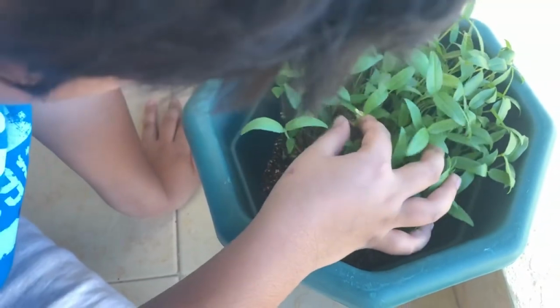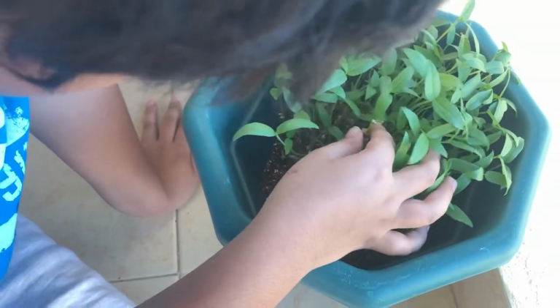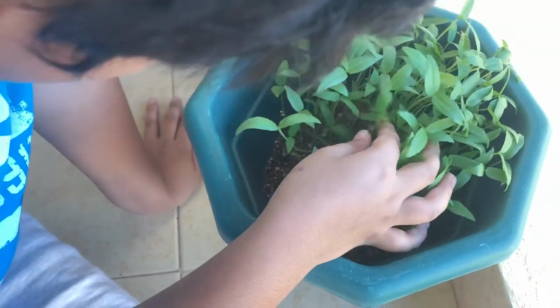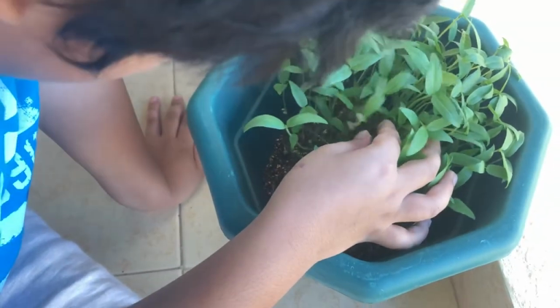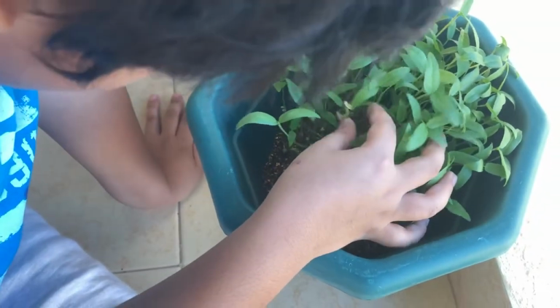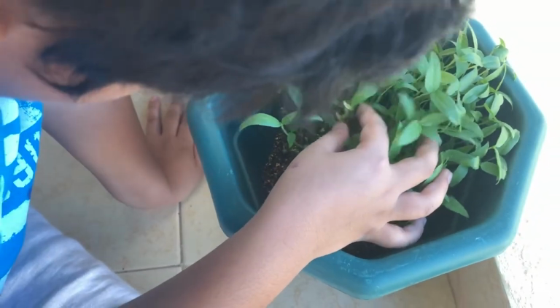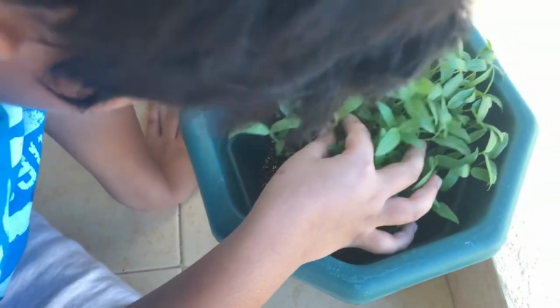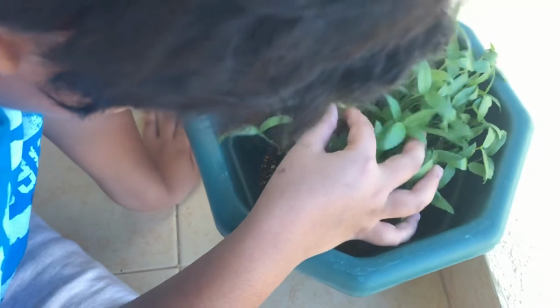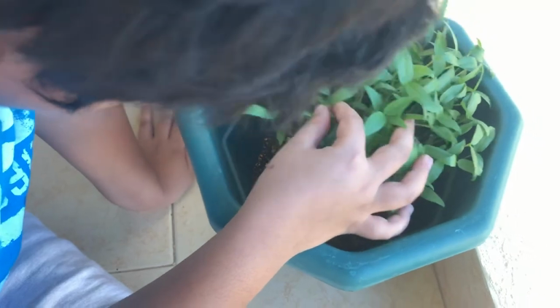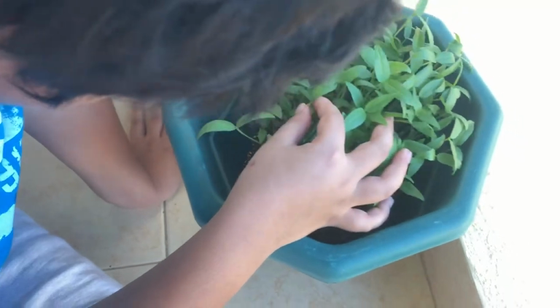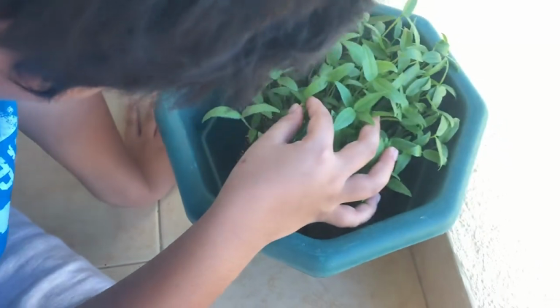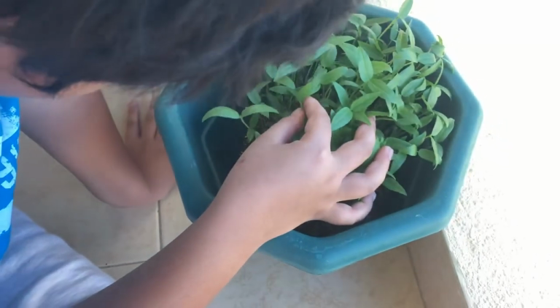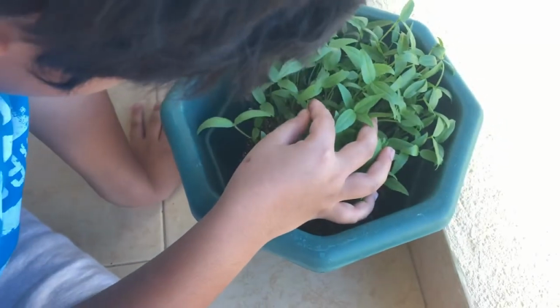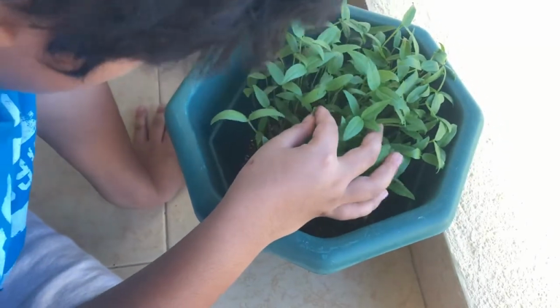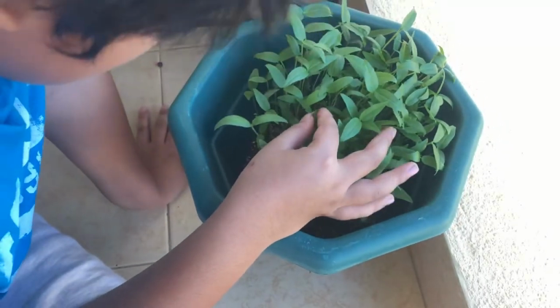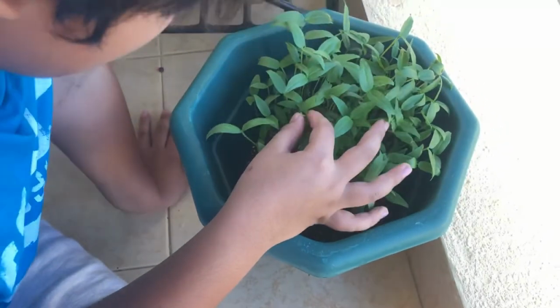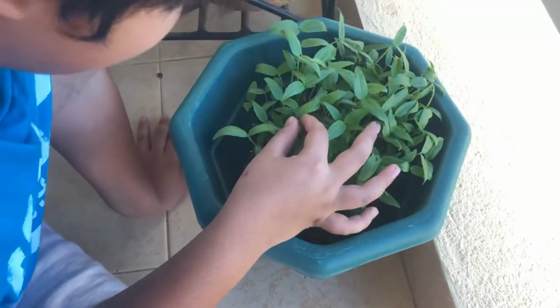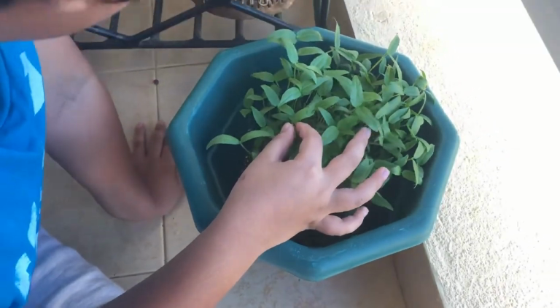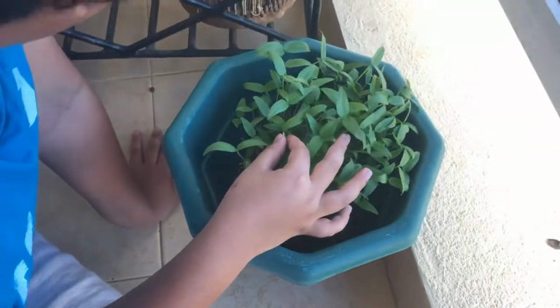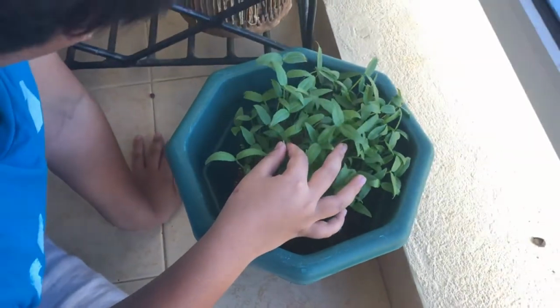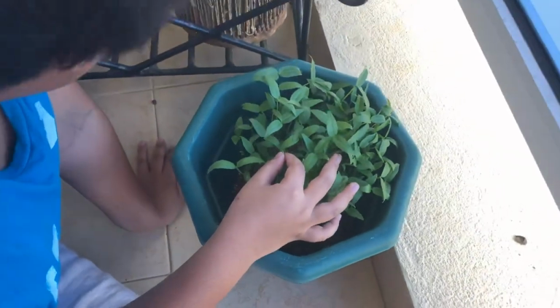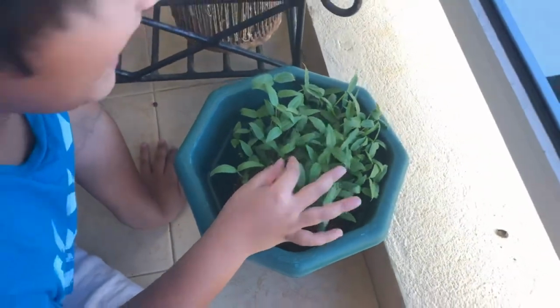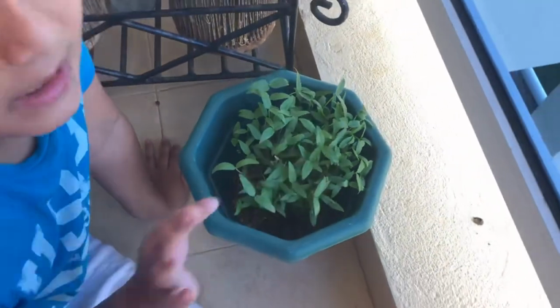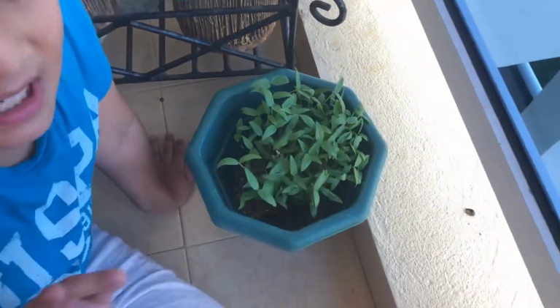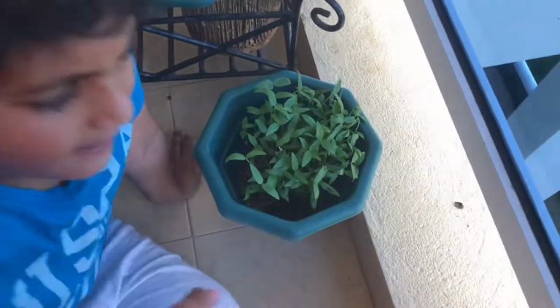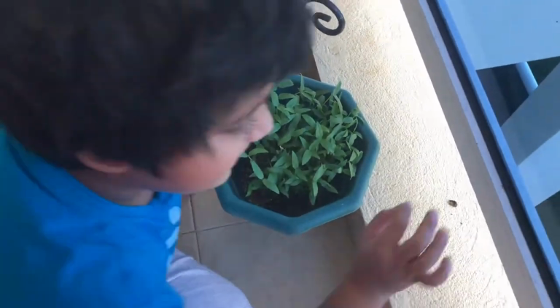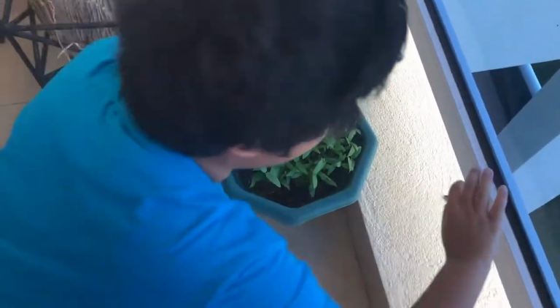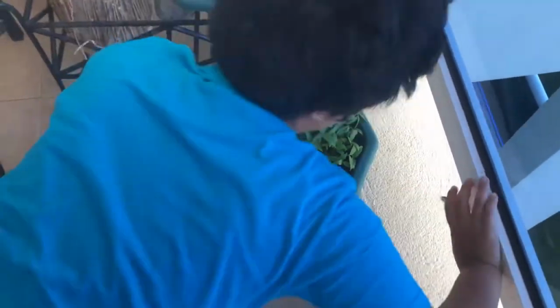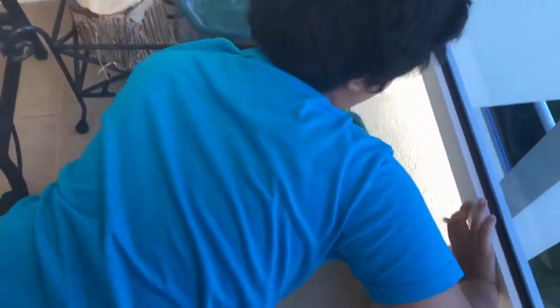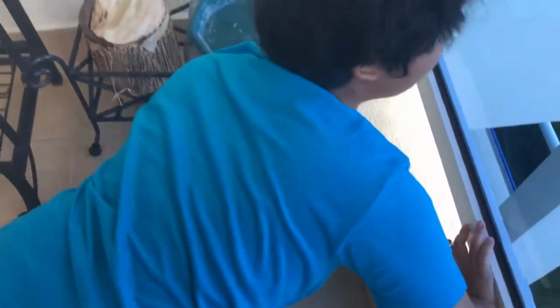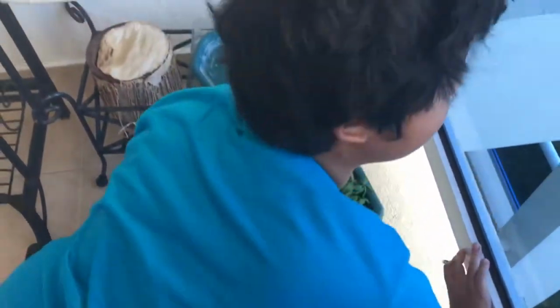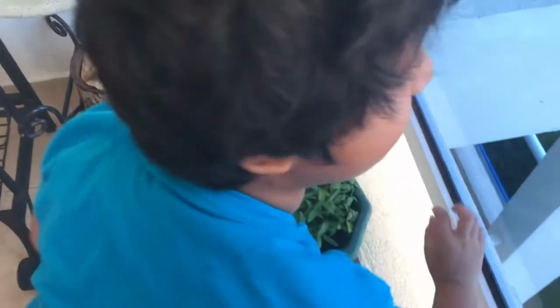This one here is a rare type of bean called a black turtle bean. I have some here if you want to see.